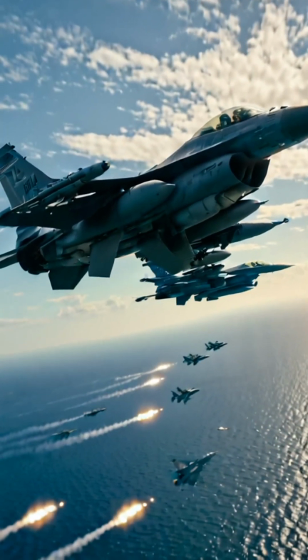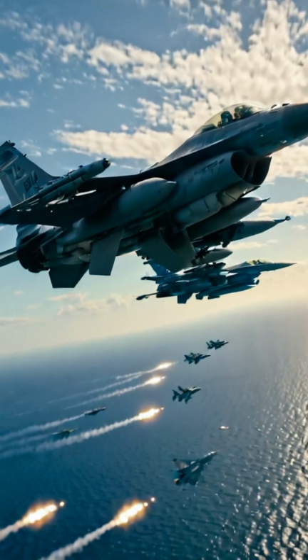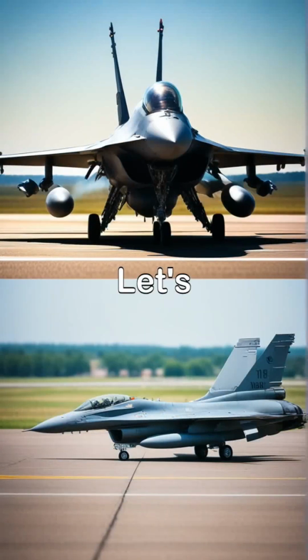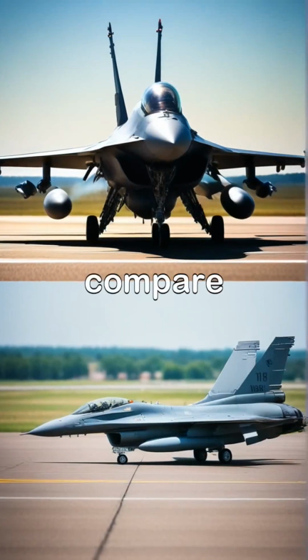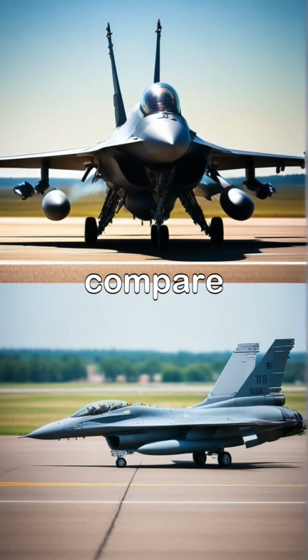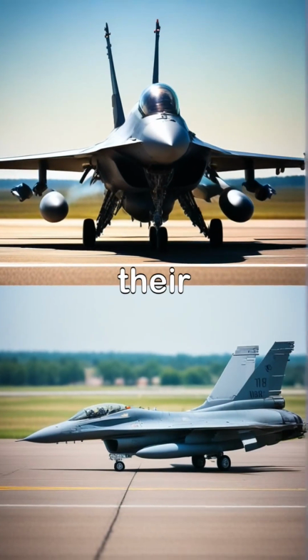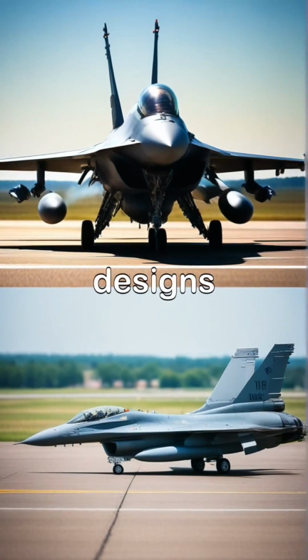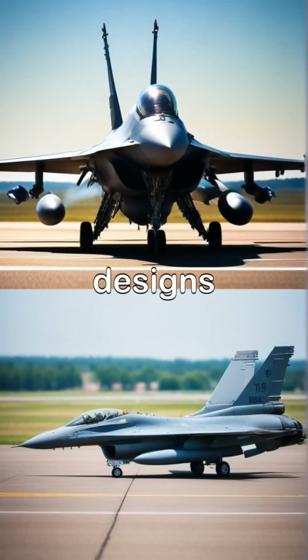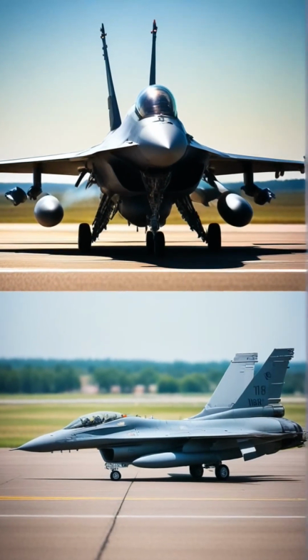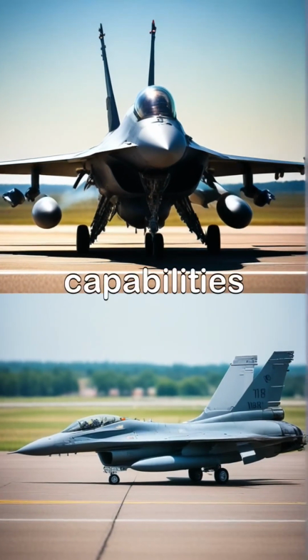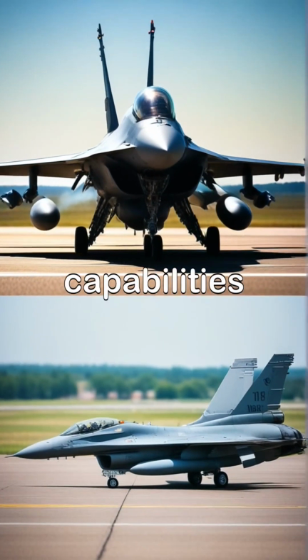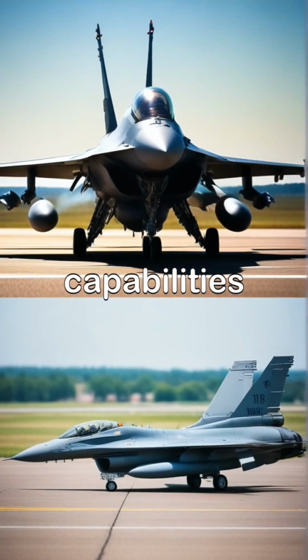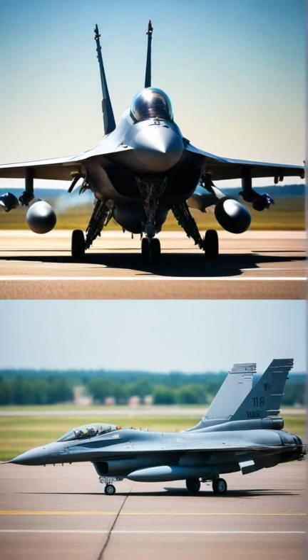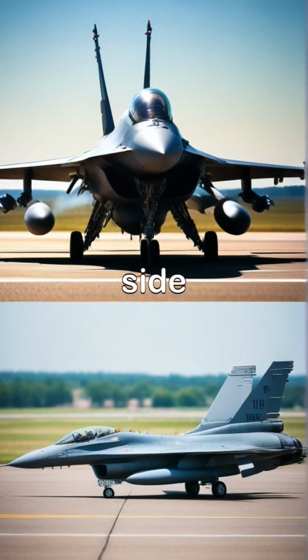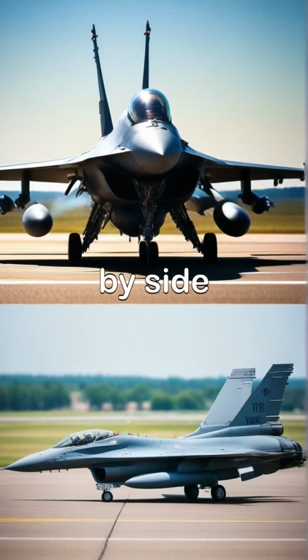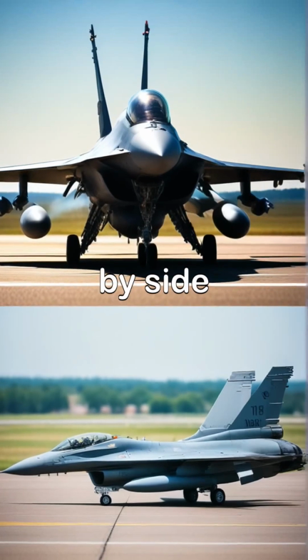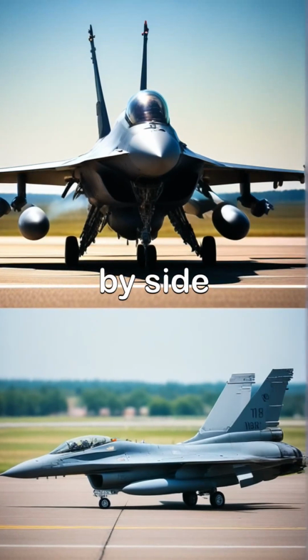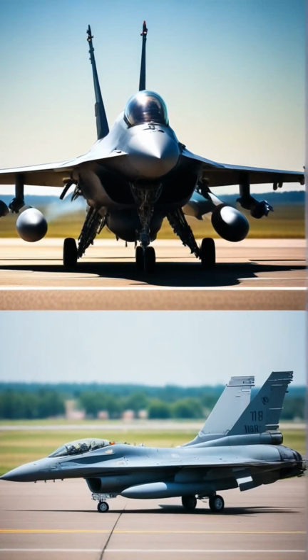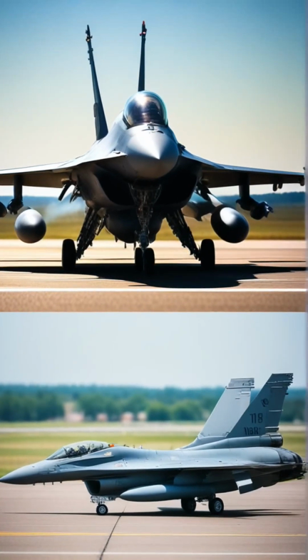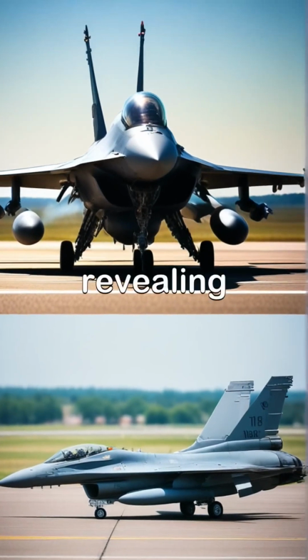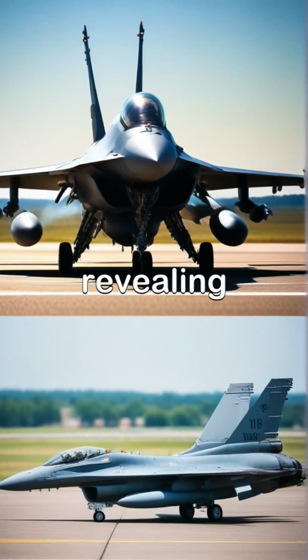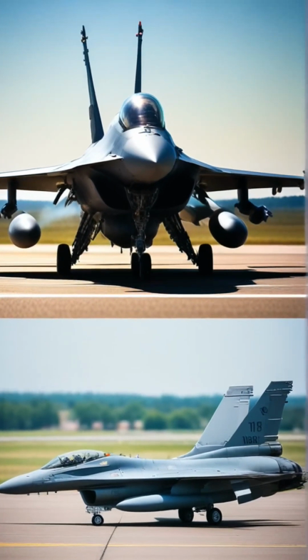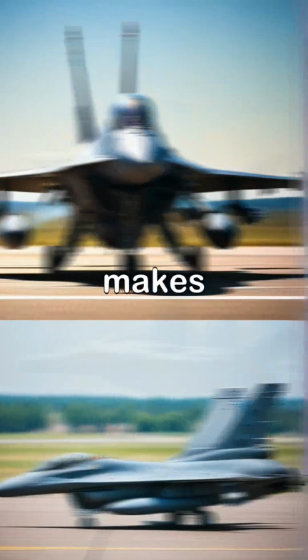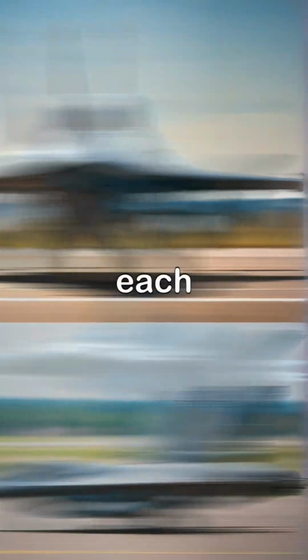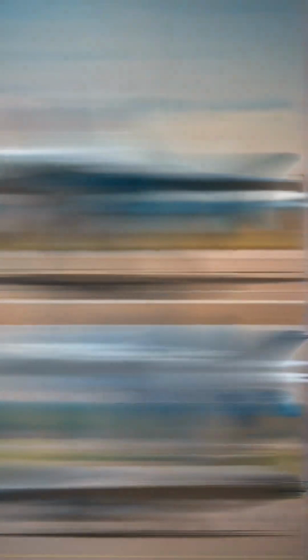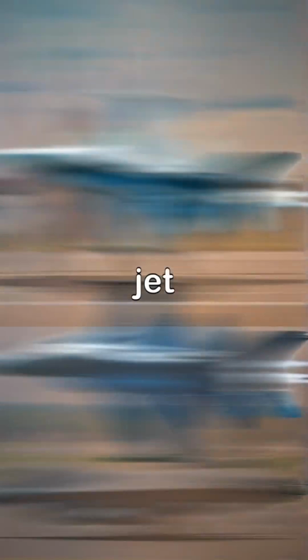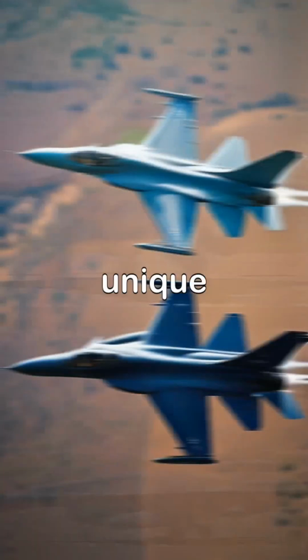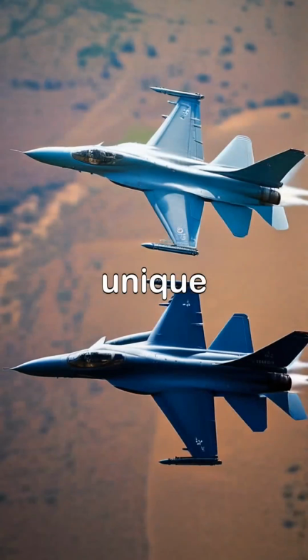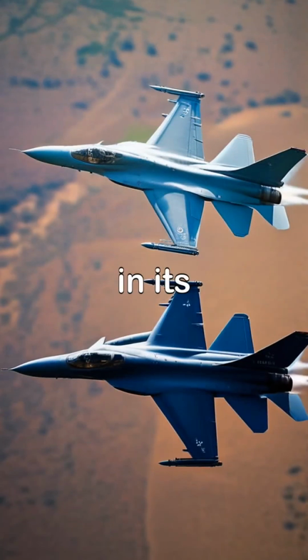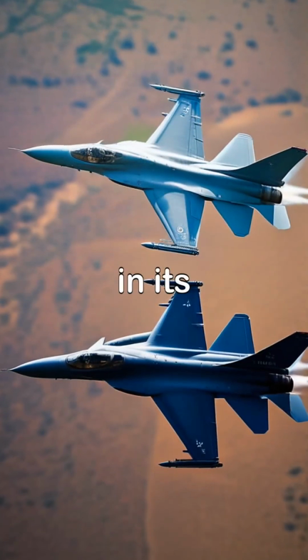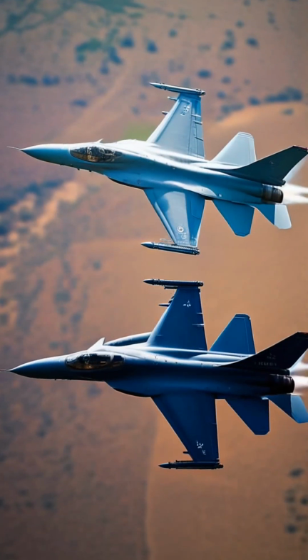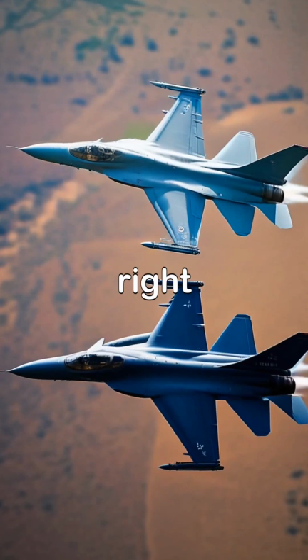Let's compare their designs and capabilities side by side, revealing what makes each jet unique in its own right.